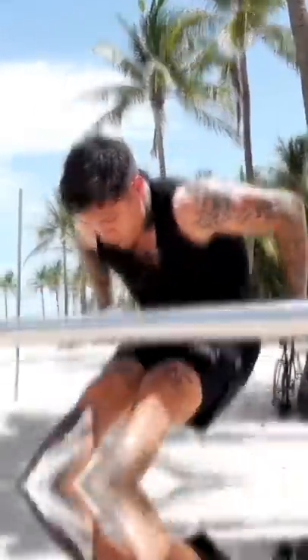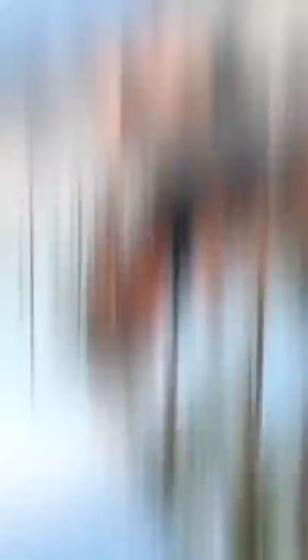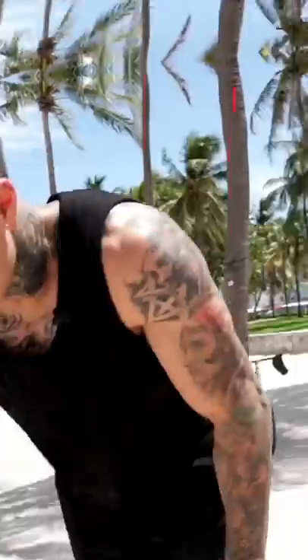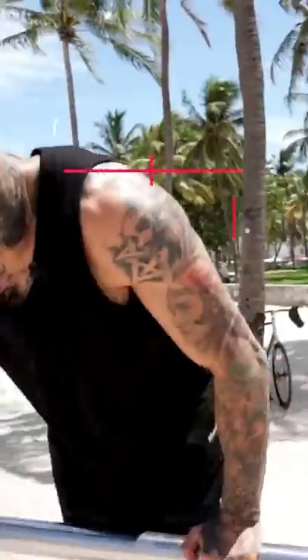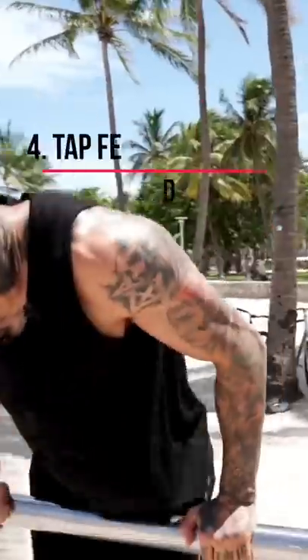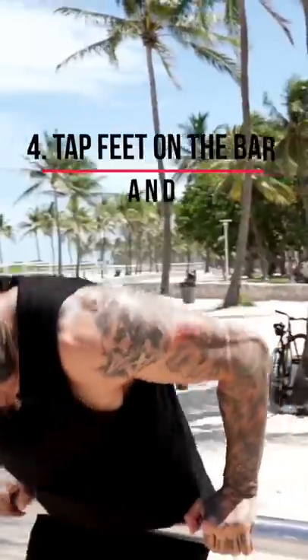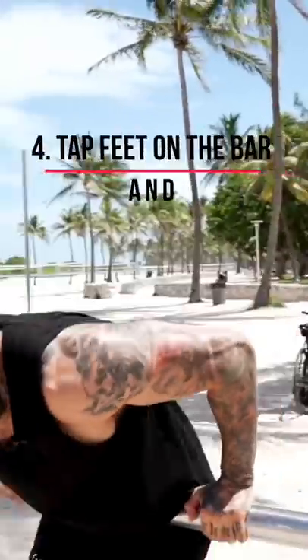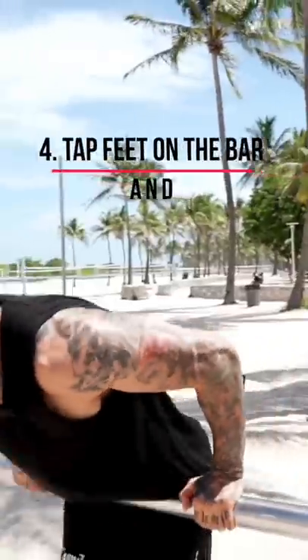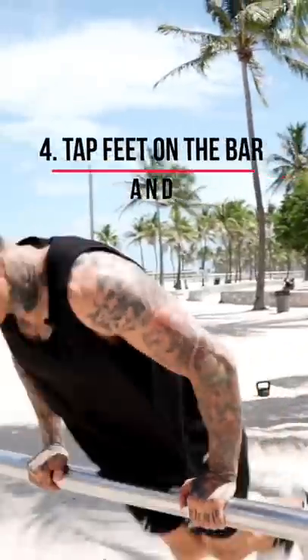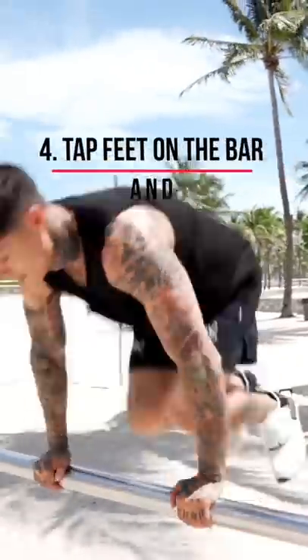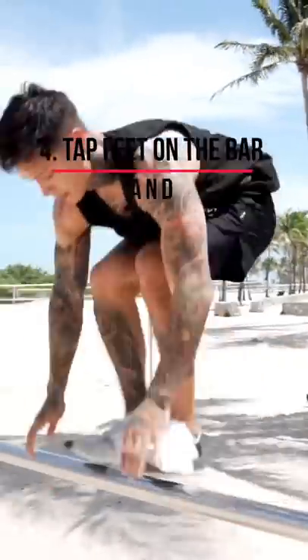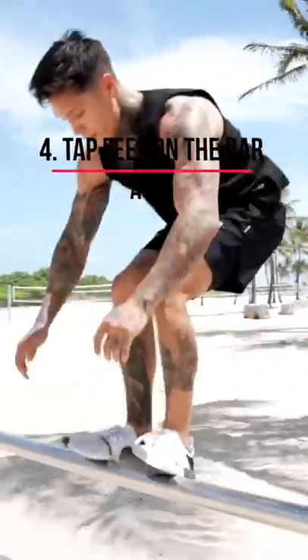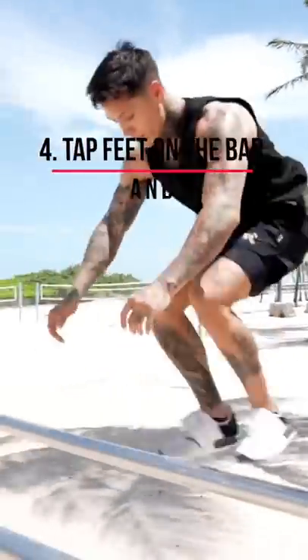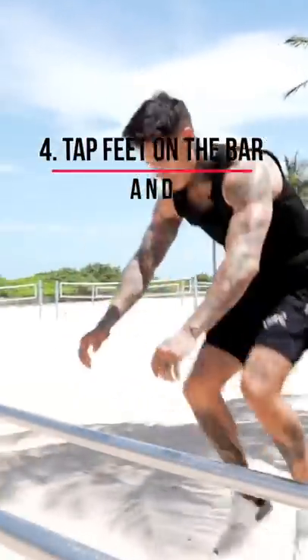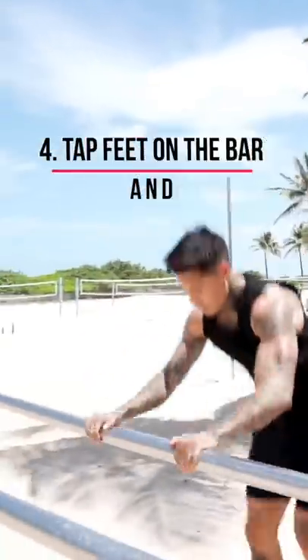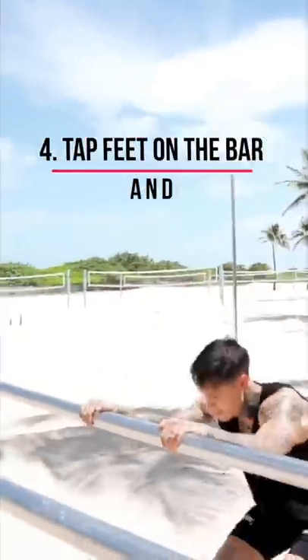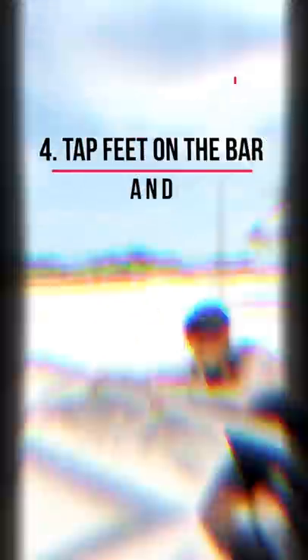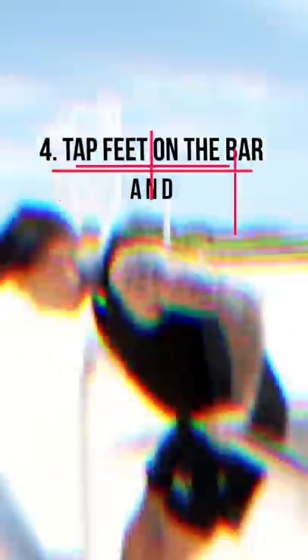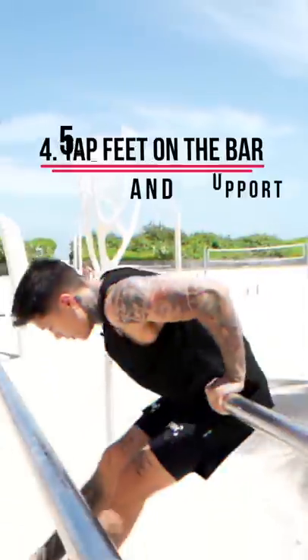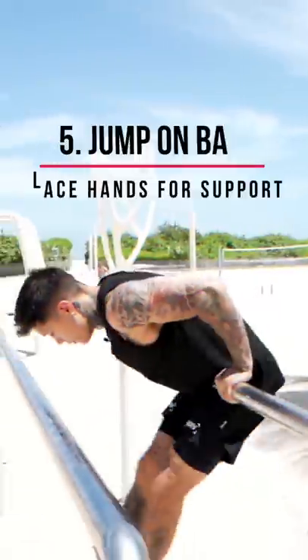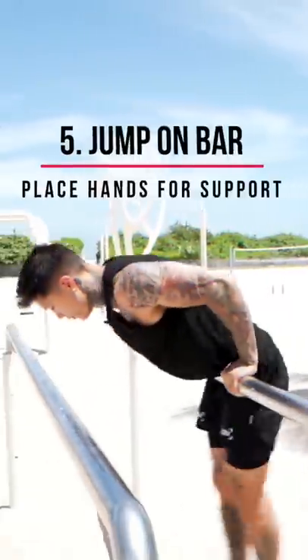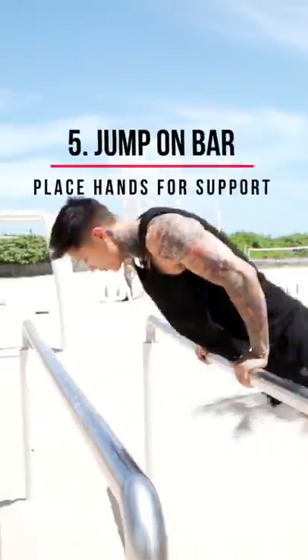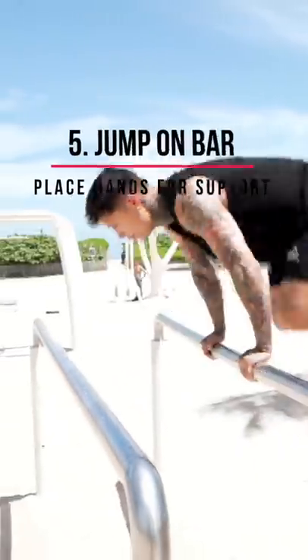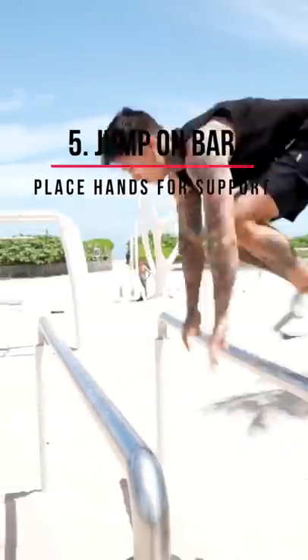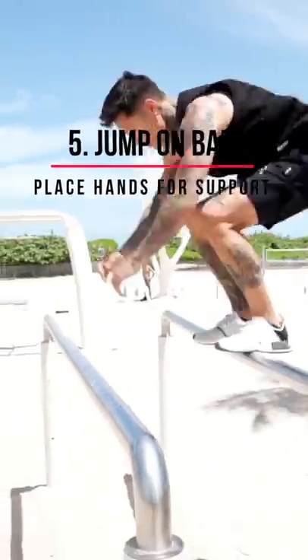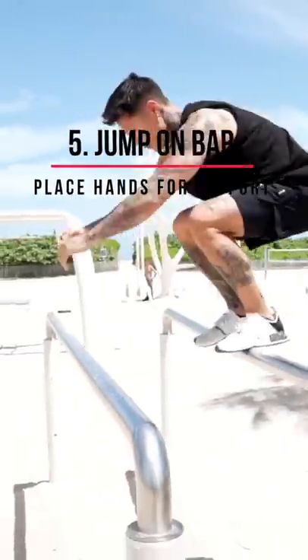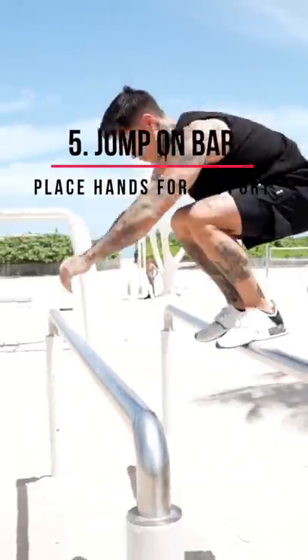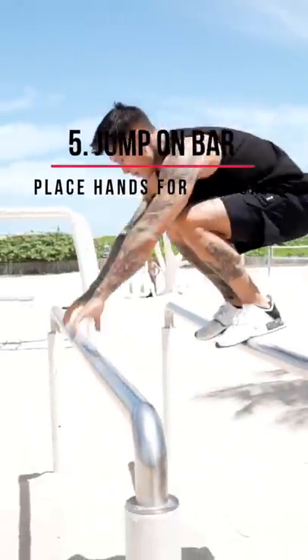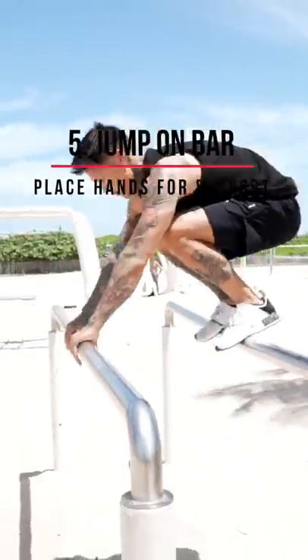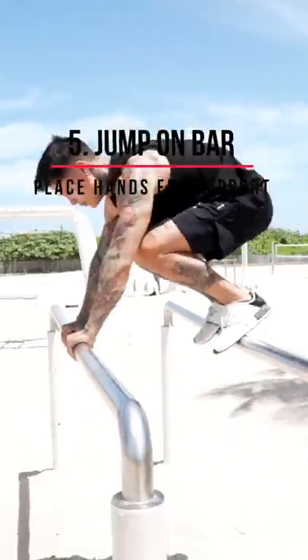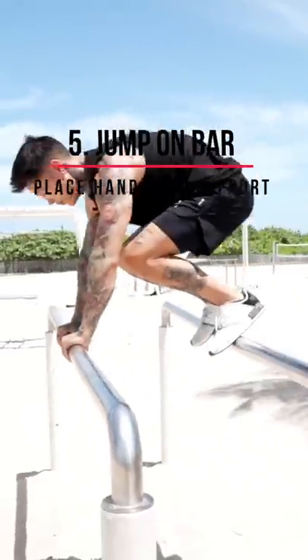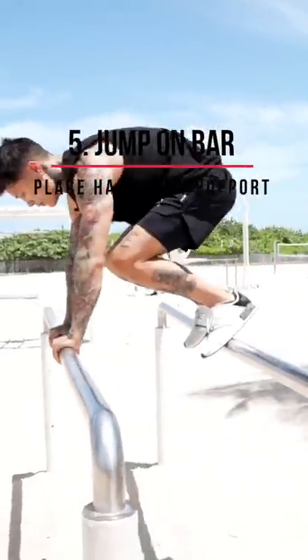The next step is to try to at least tap your feet on the bar. So we're gonna jump over and put our hands on the other side.